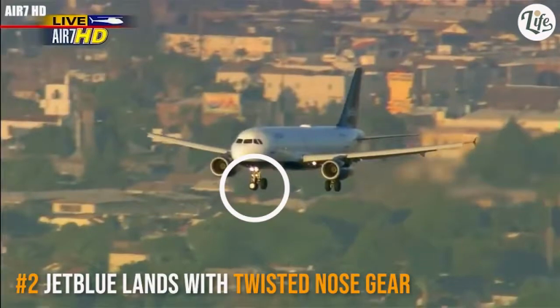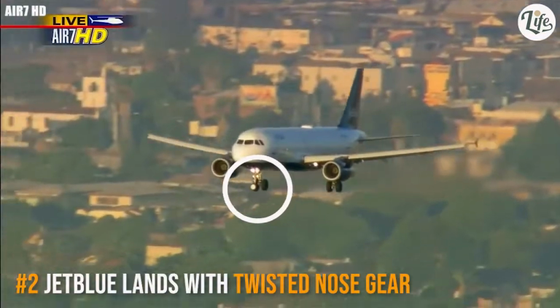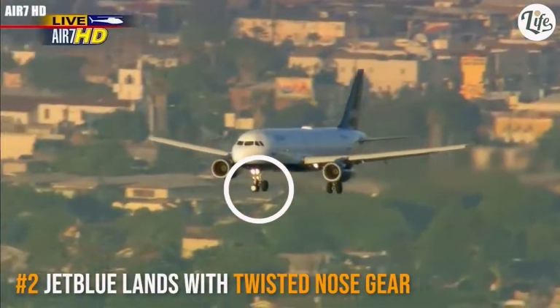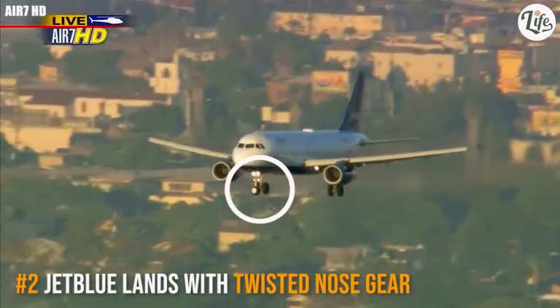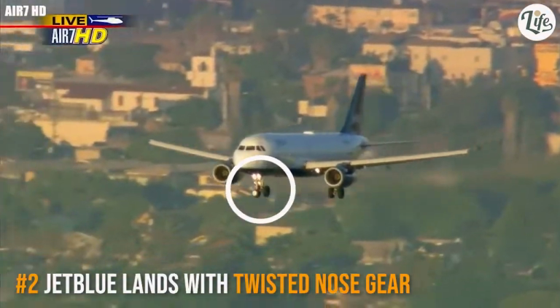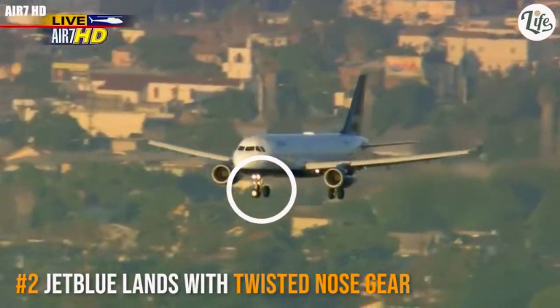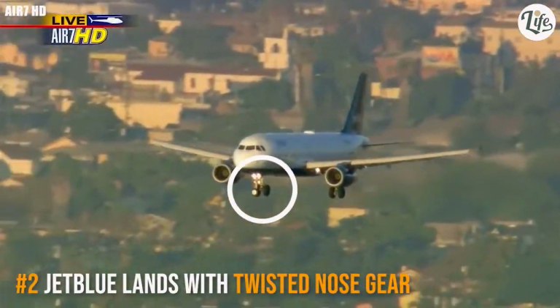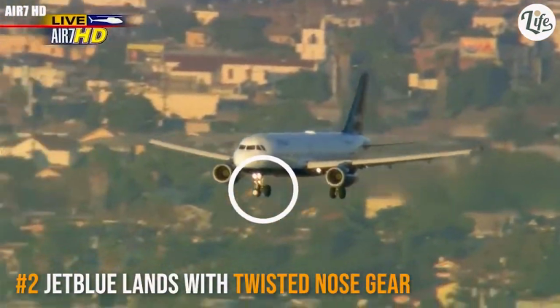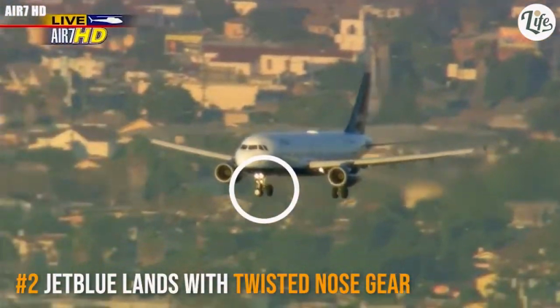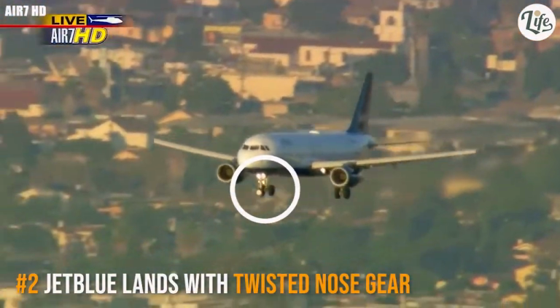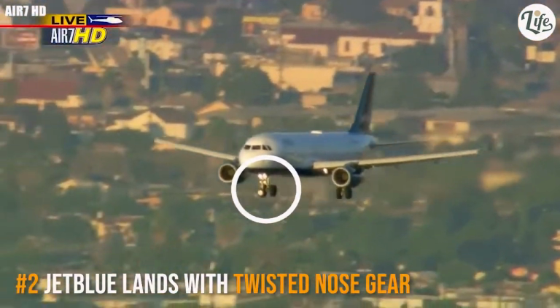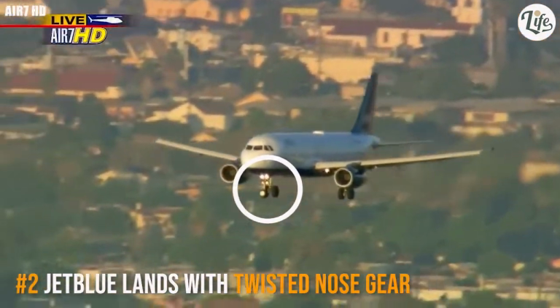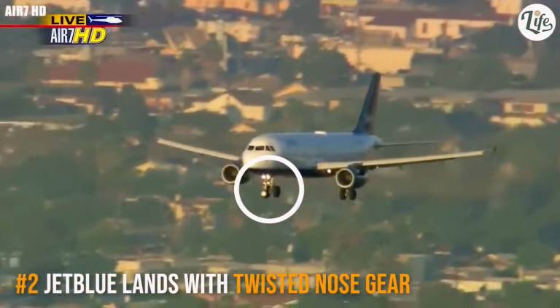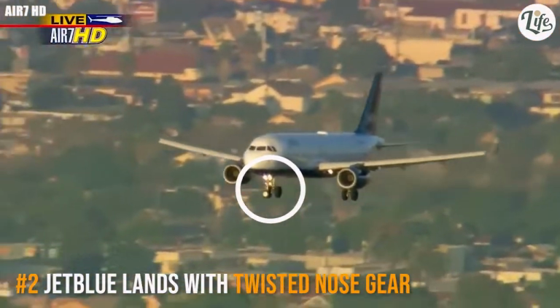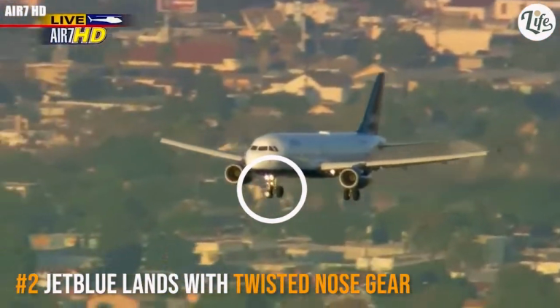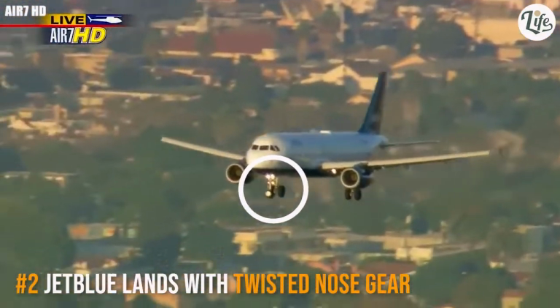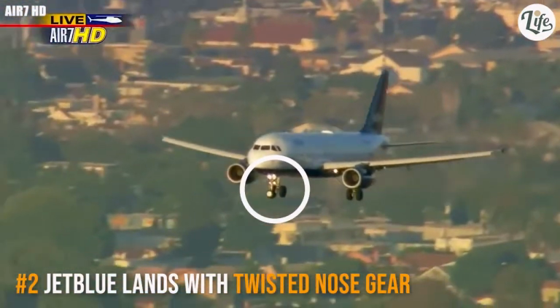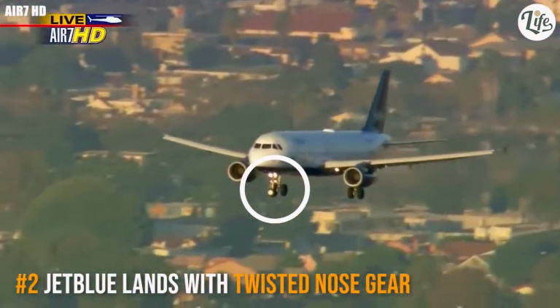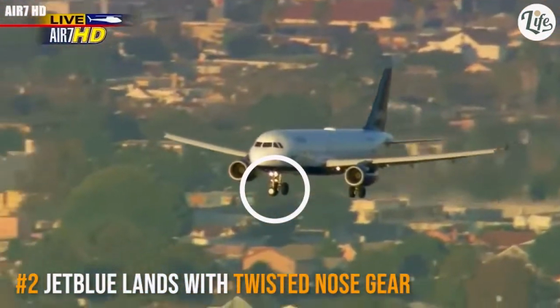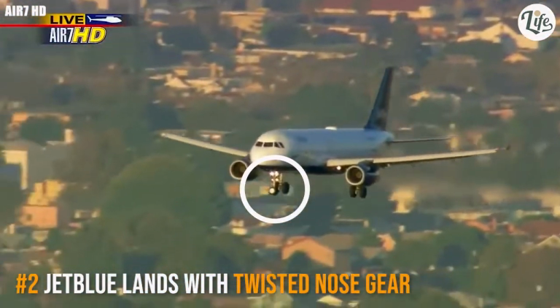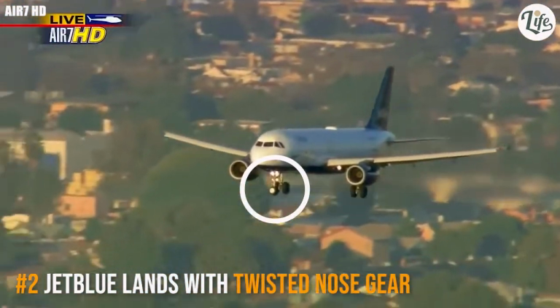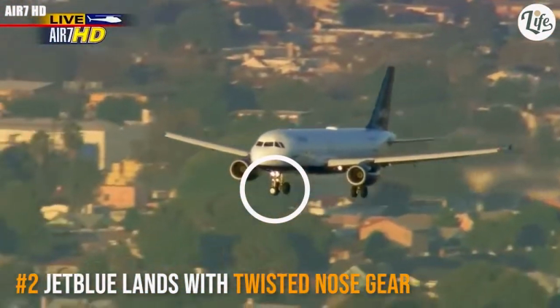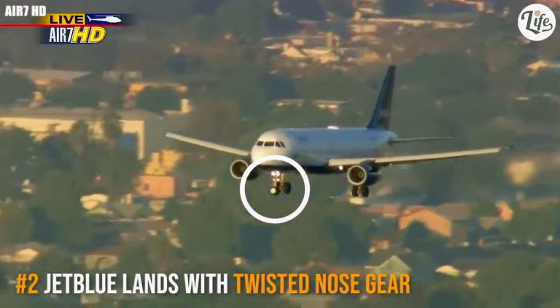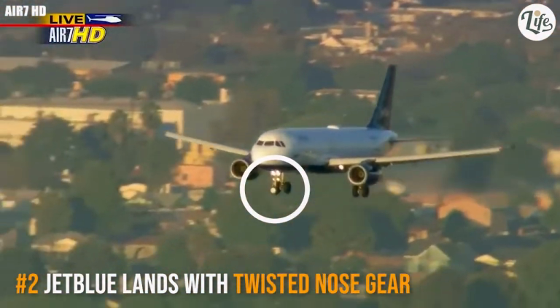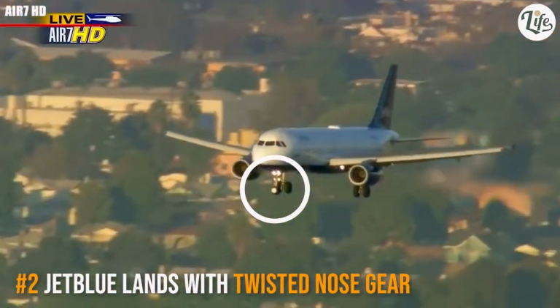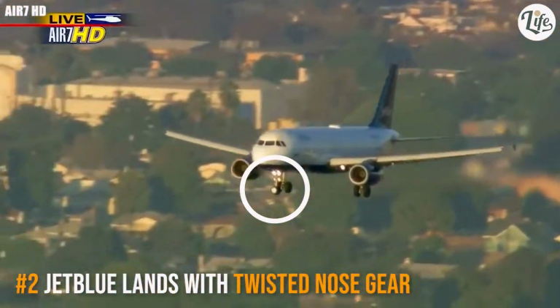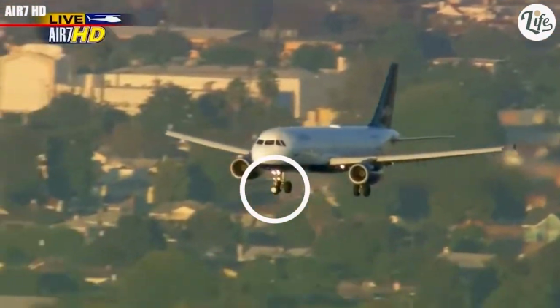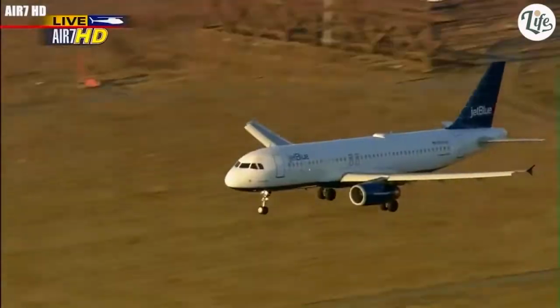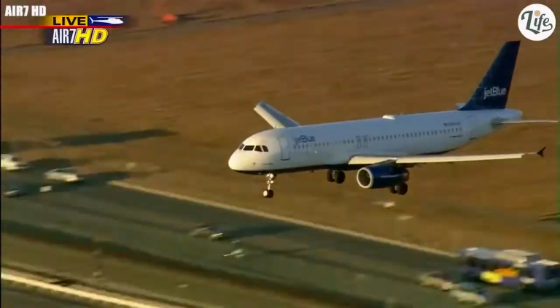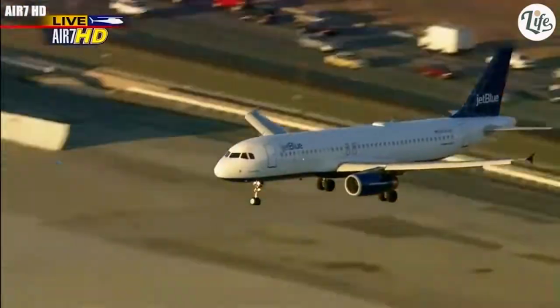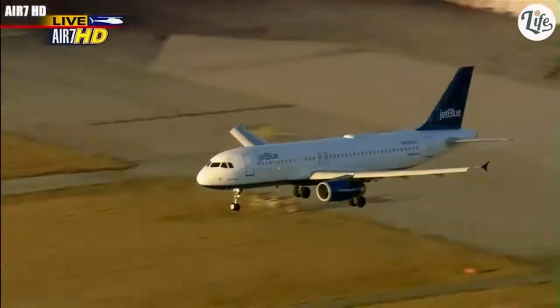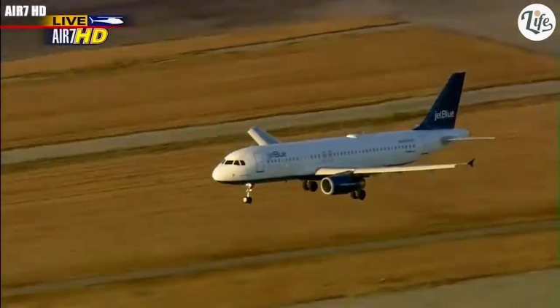JetBlue Flight 292 attempts to land at LAX with a twisted nose landing gear.